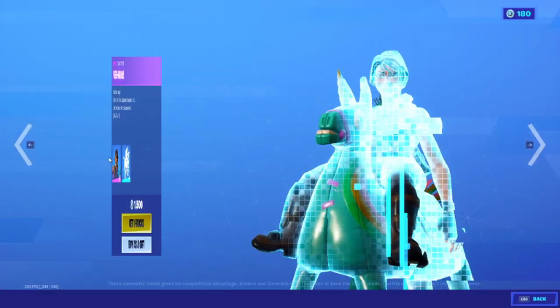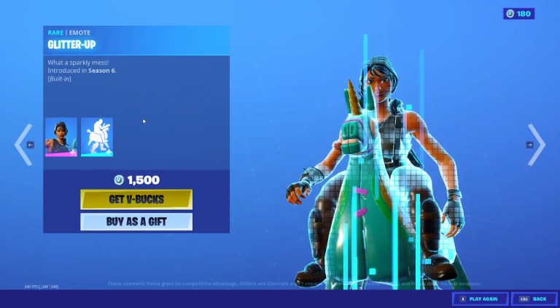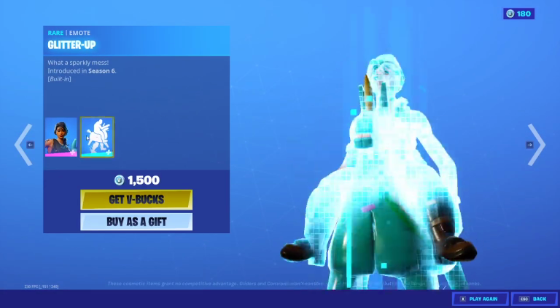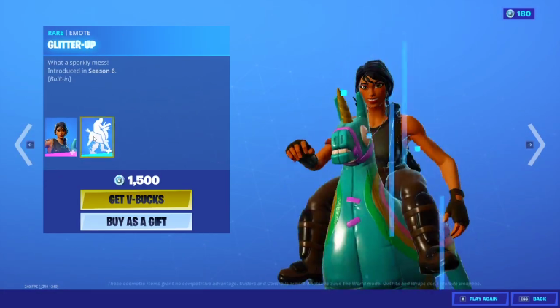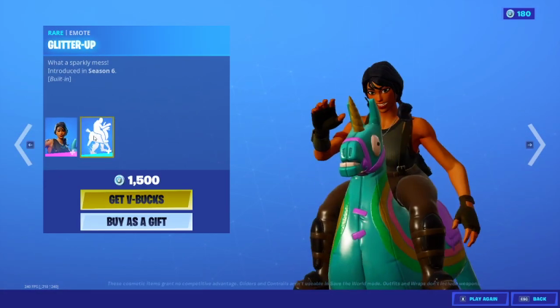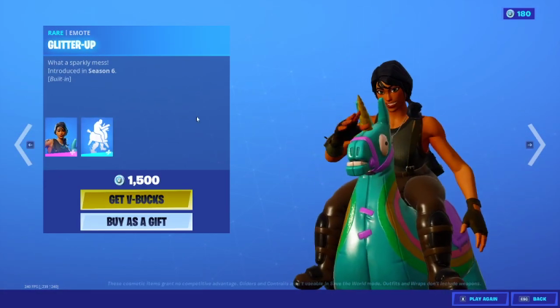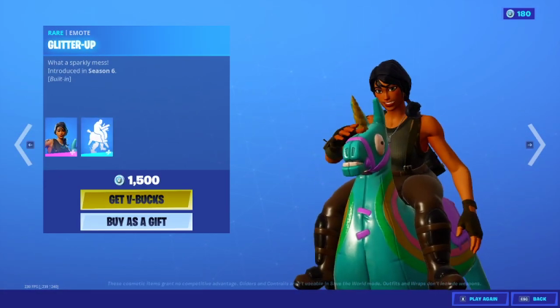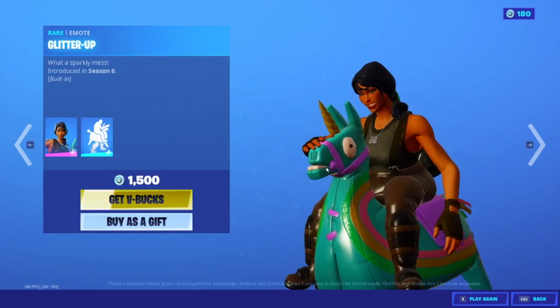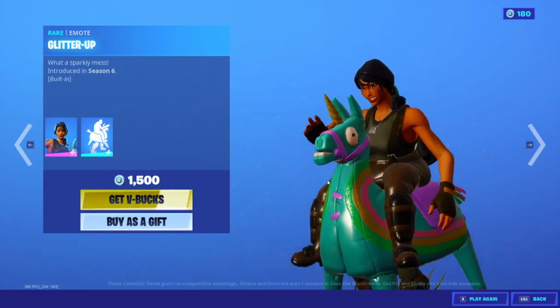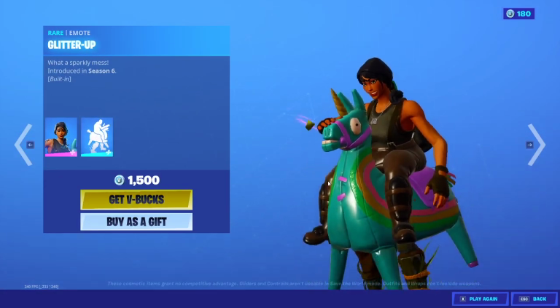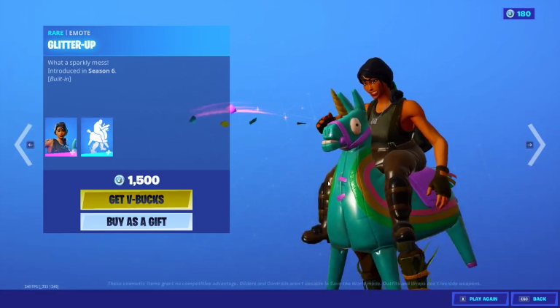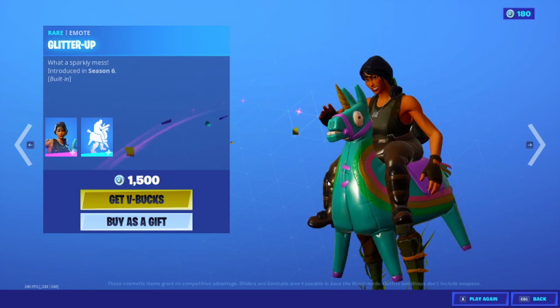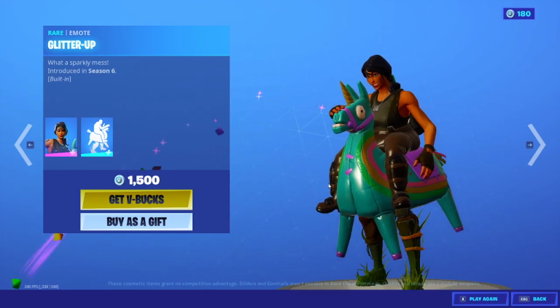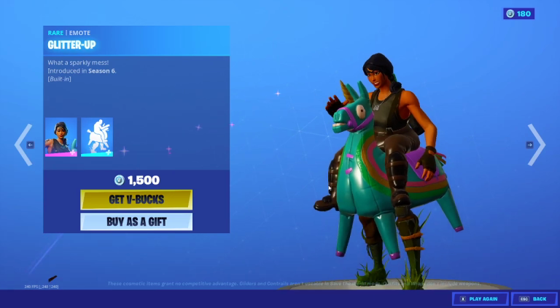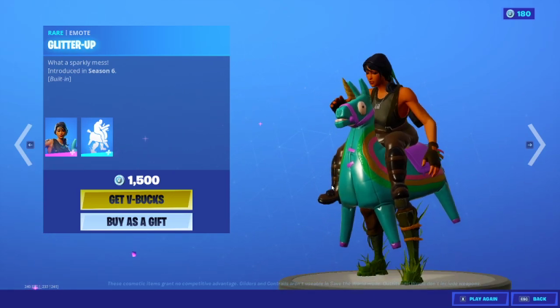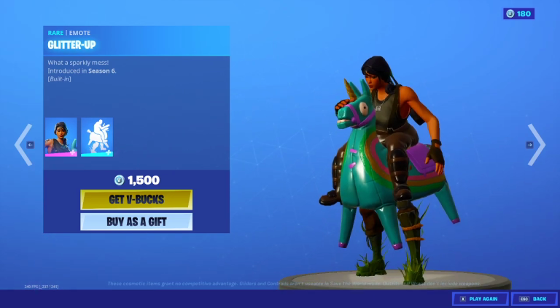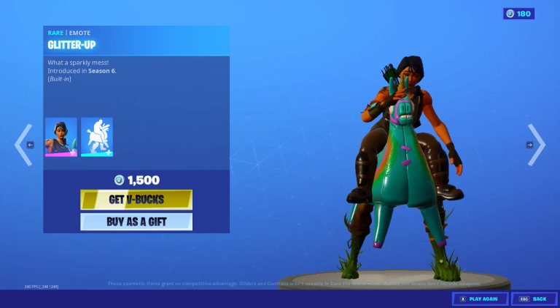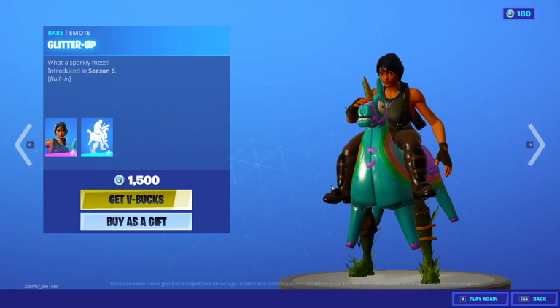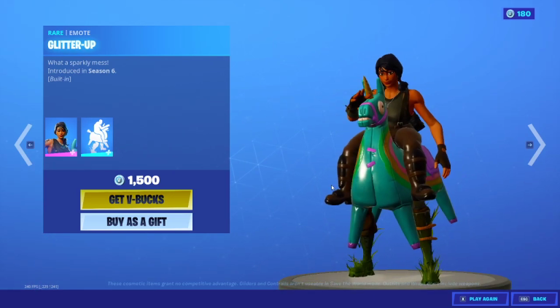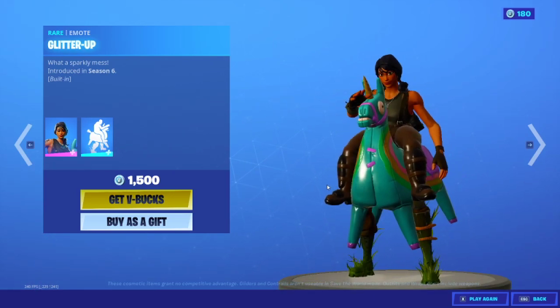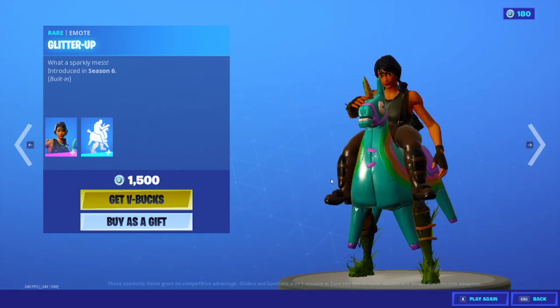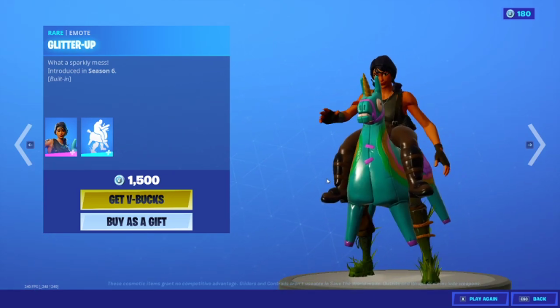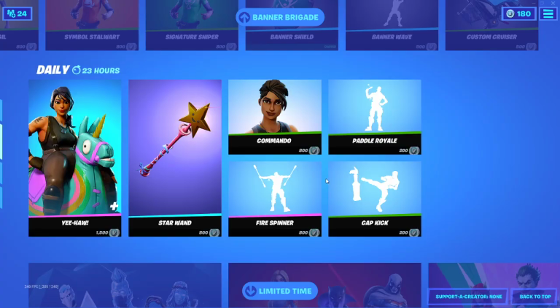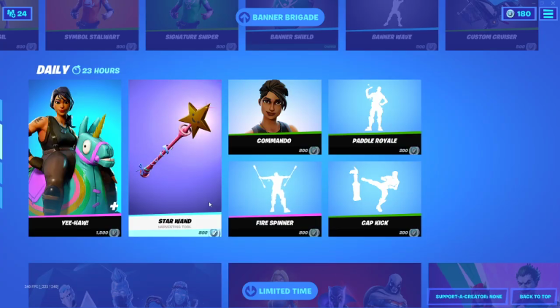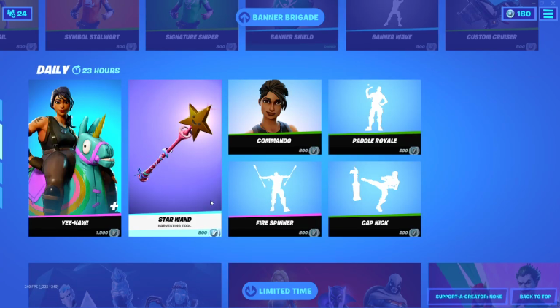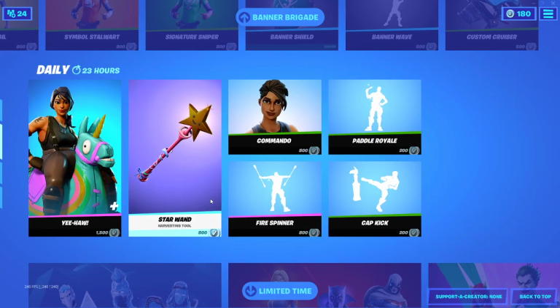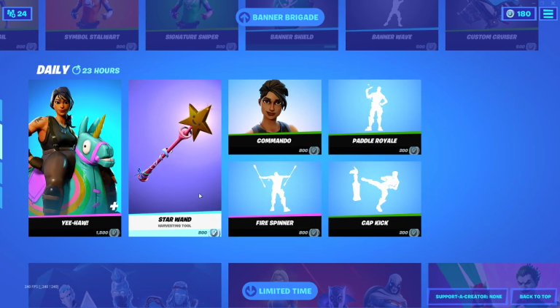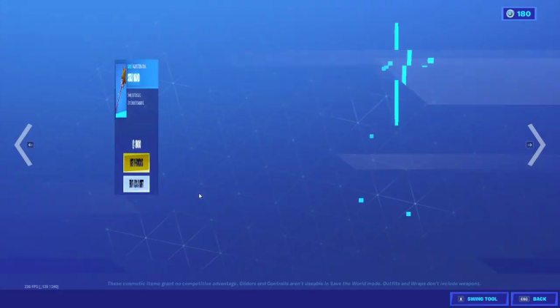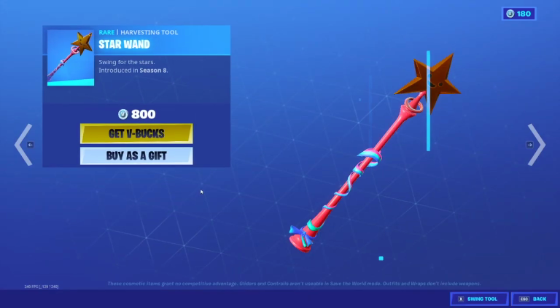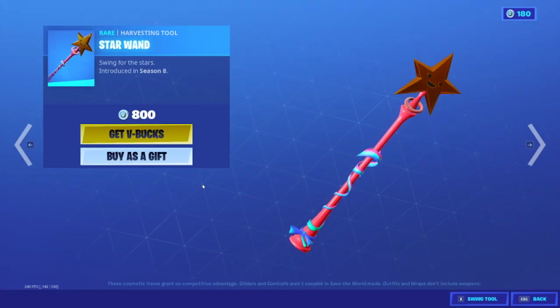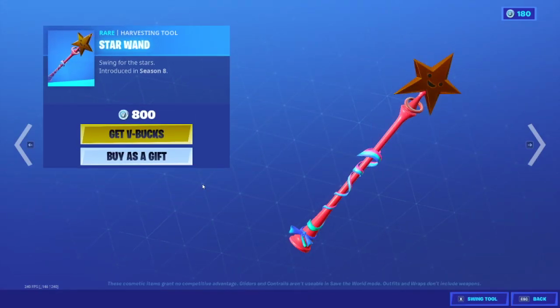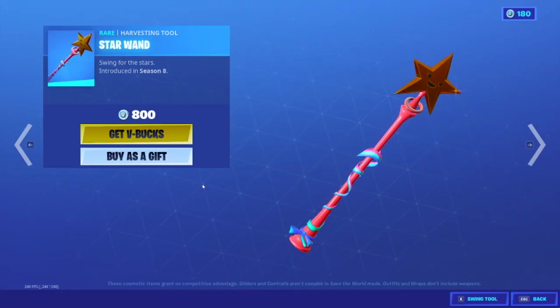We have the Yeehaw outfit back again — pretty rare skin that just came out like a month ago. We also have the star wand harvesting tool.